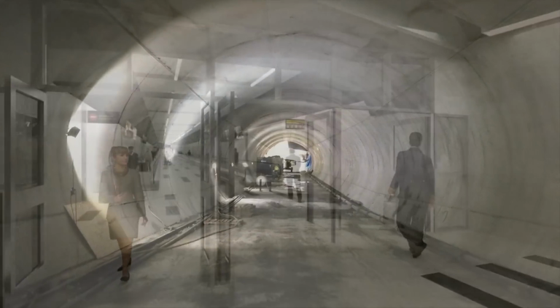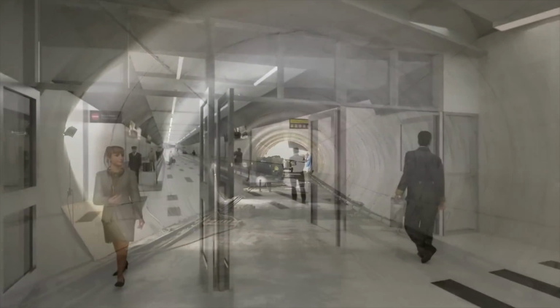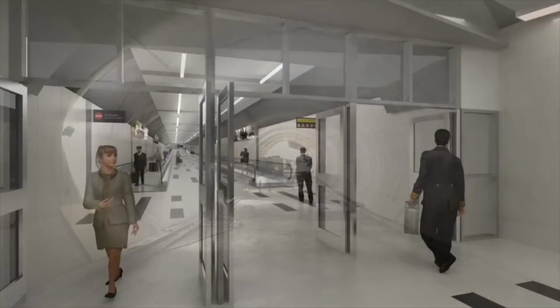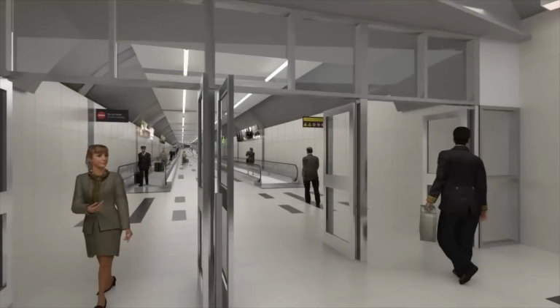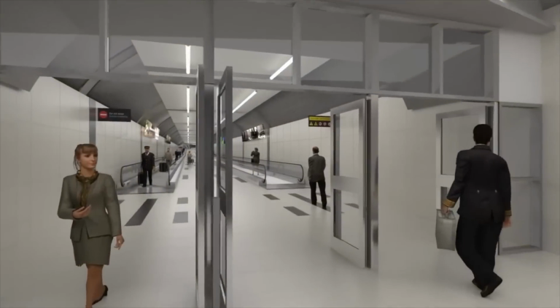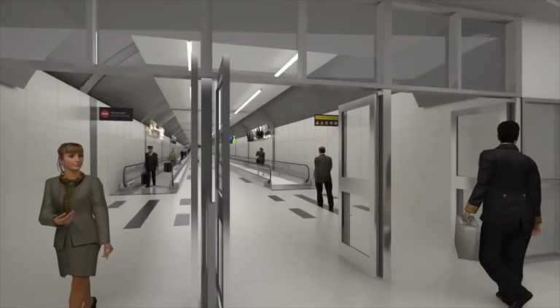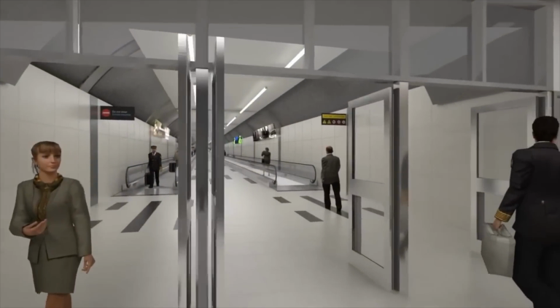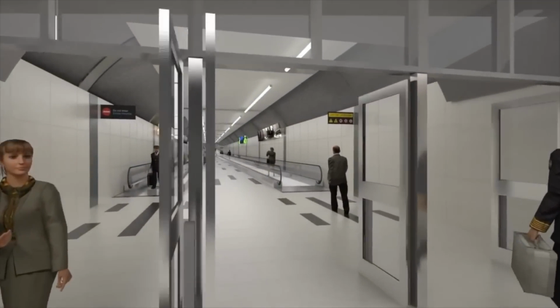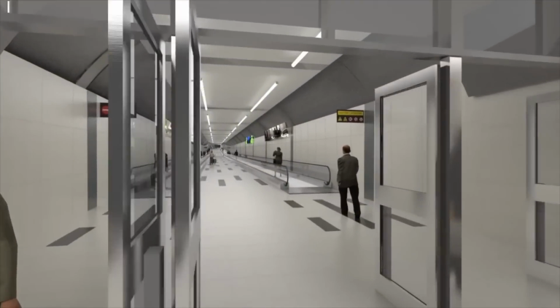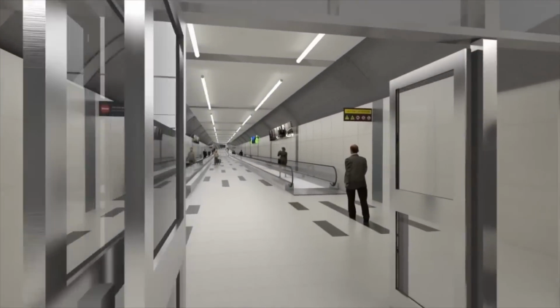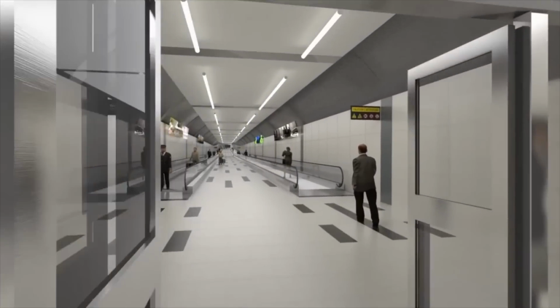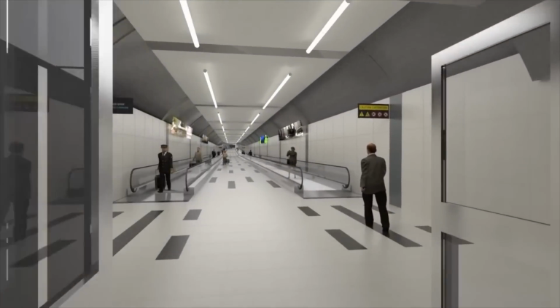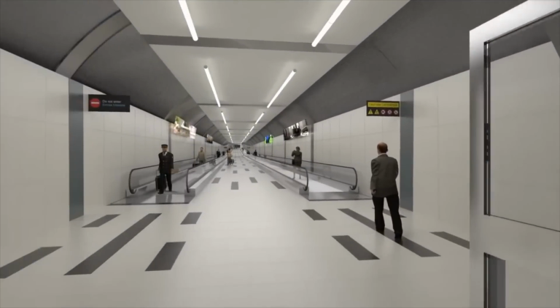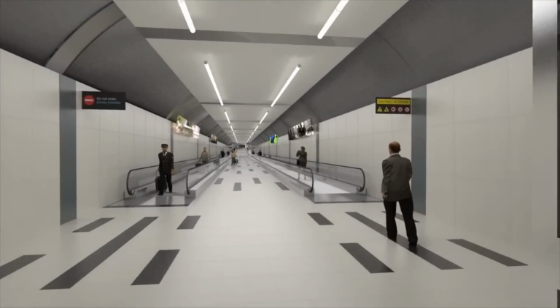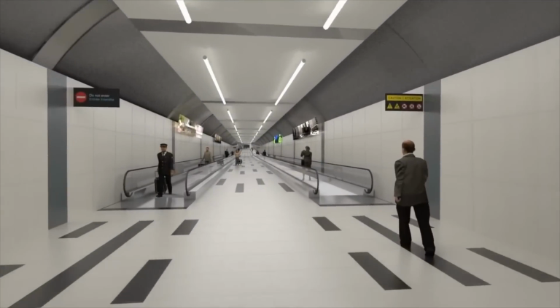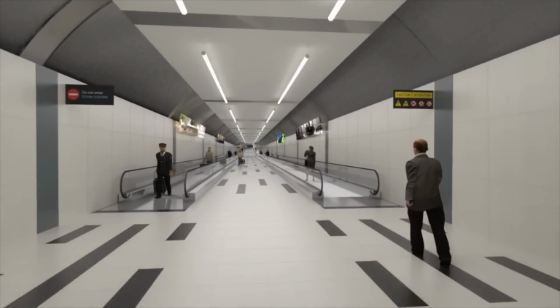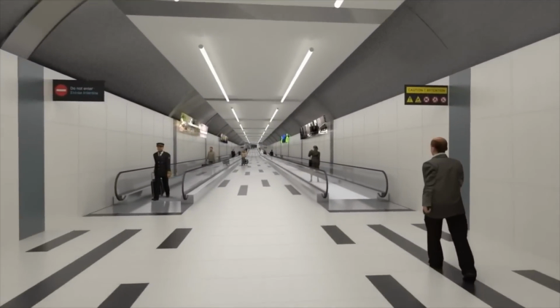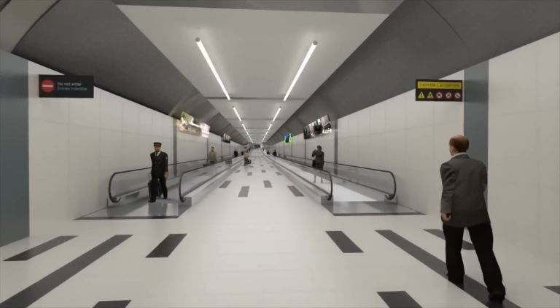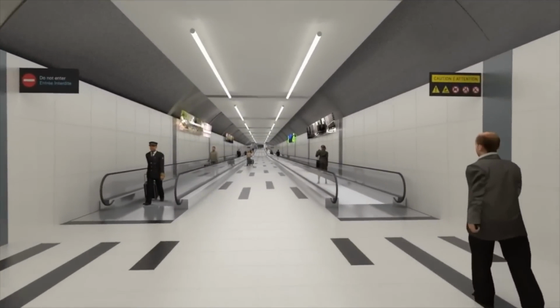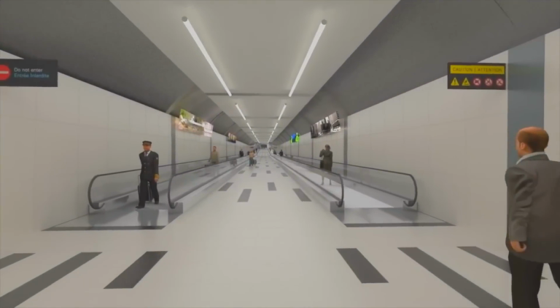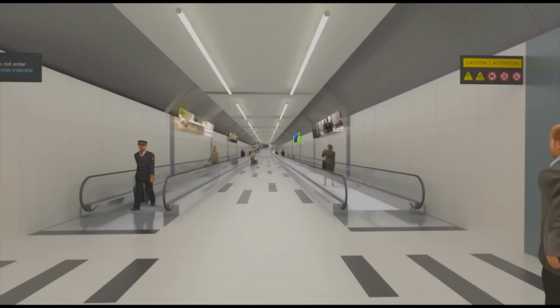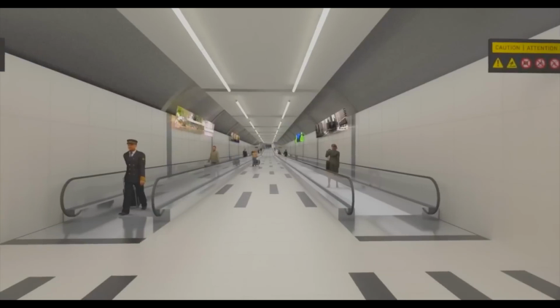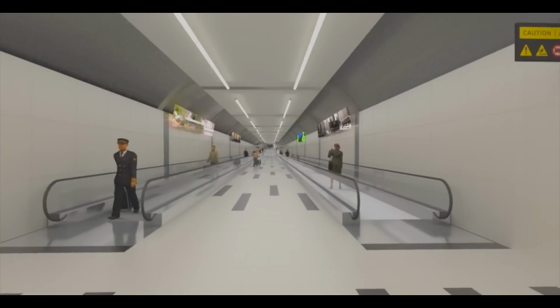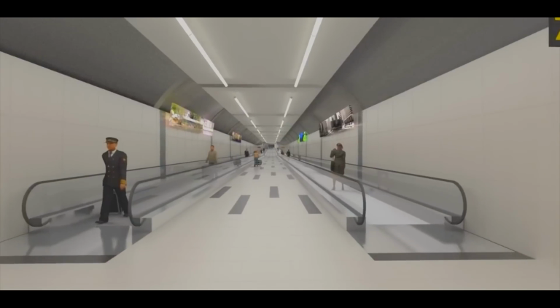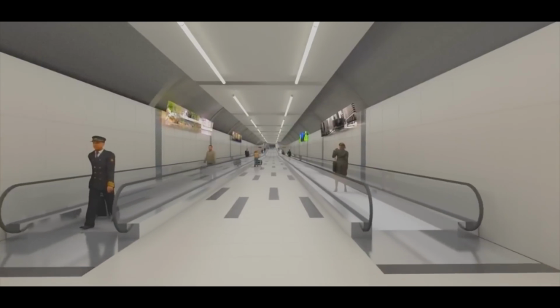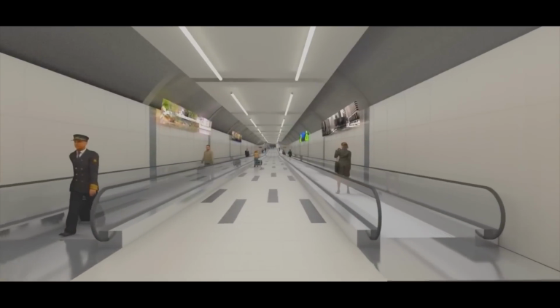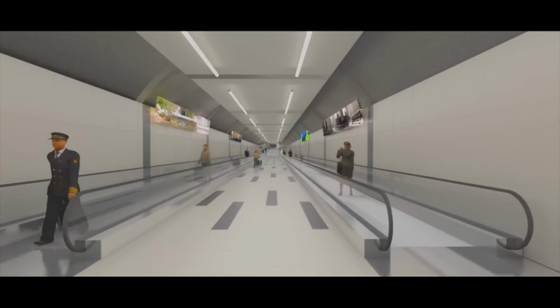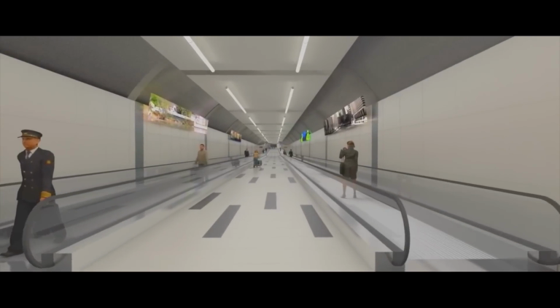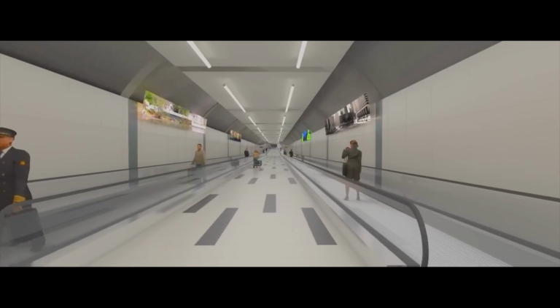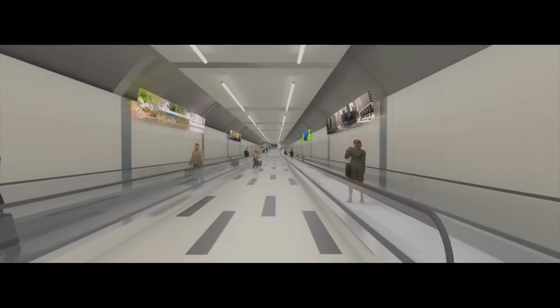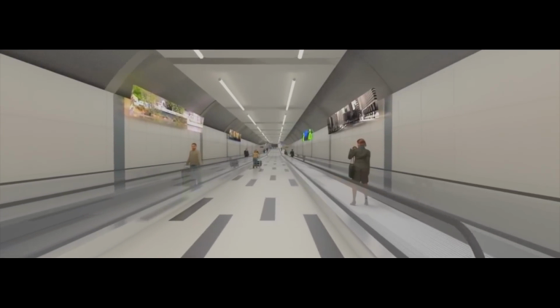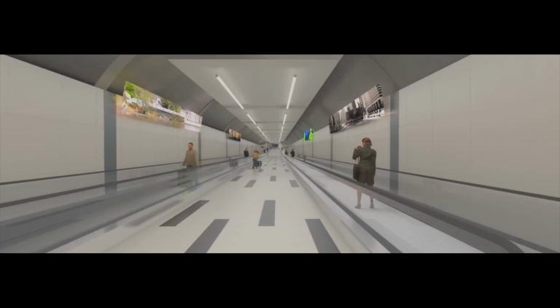When it opens in early 2015, travelers will have predictable, convenient access to the airport.